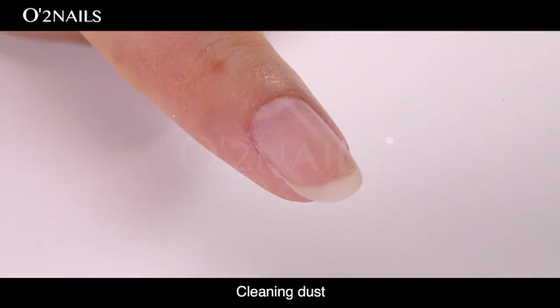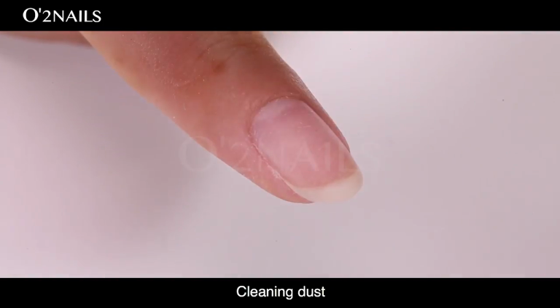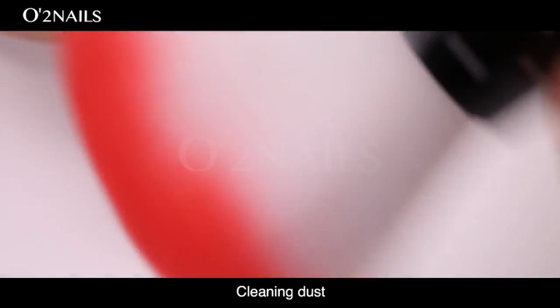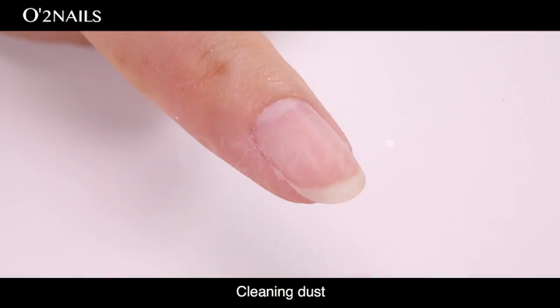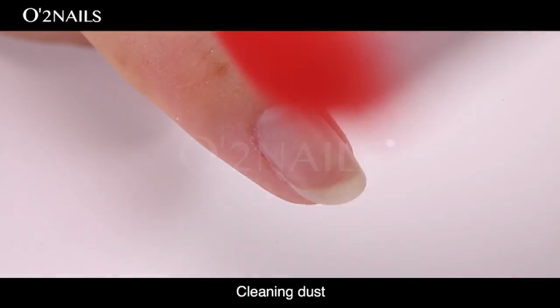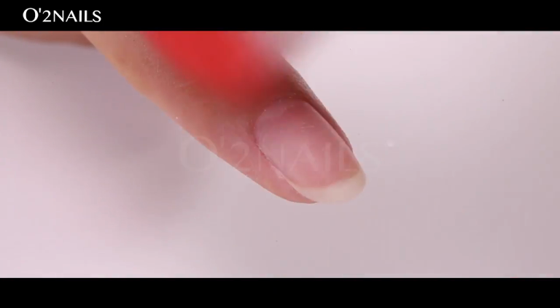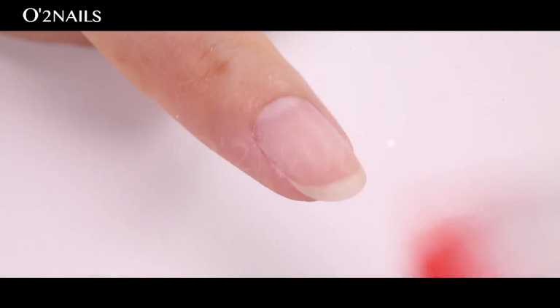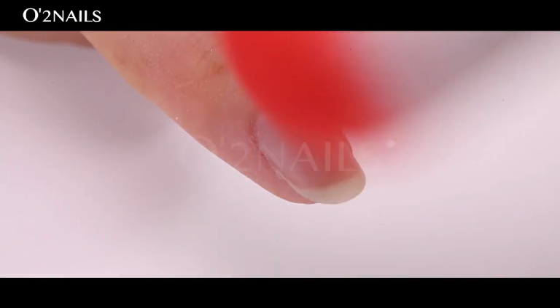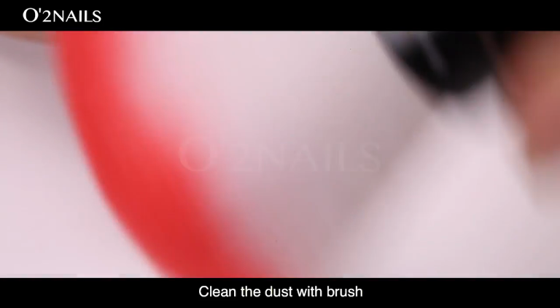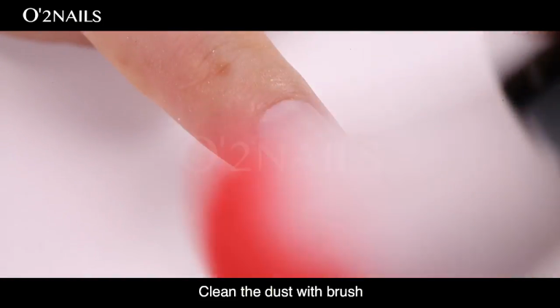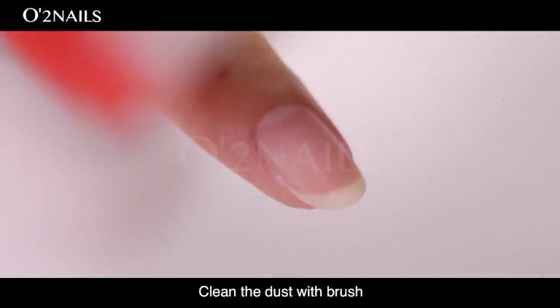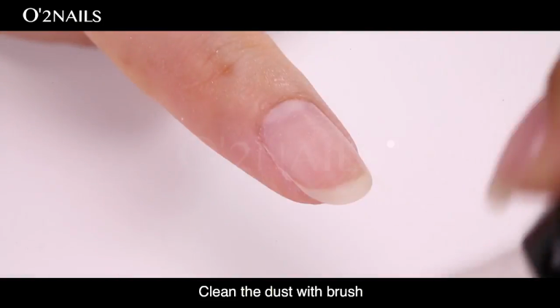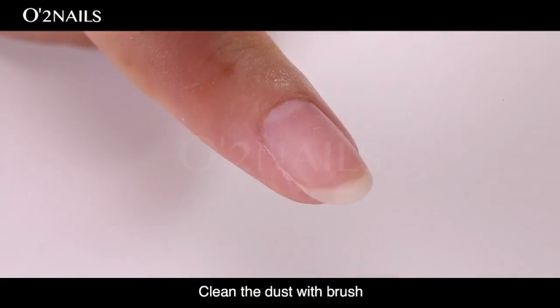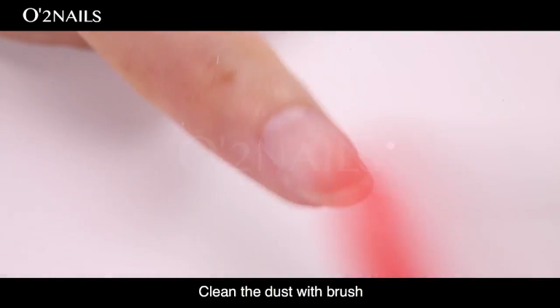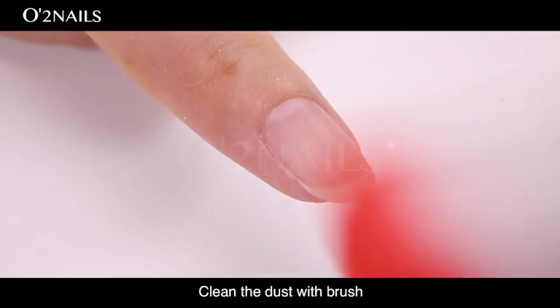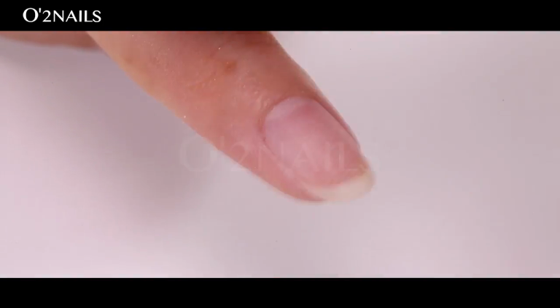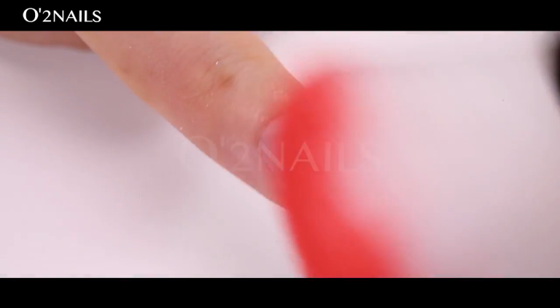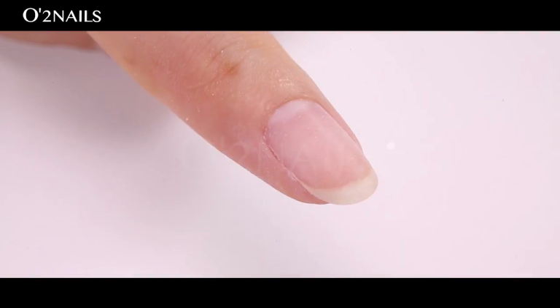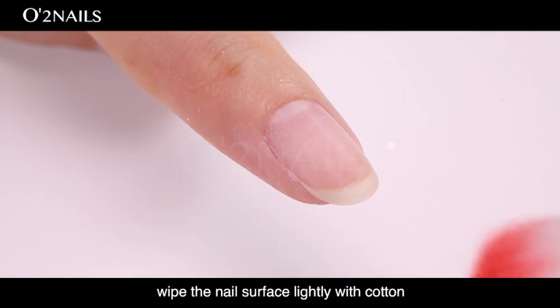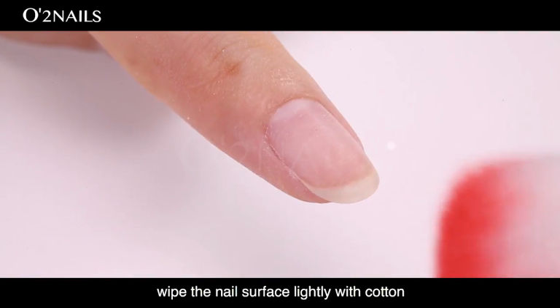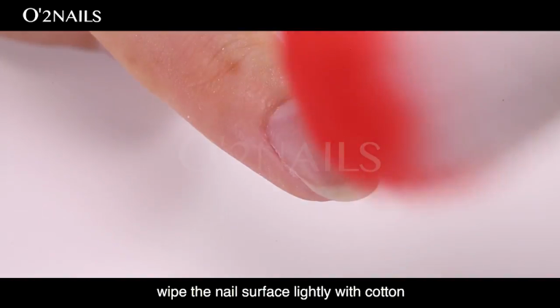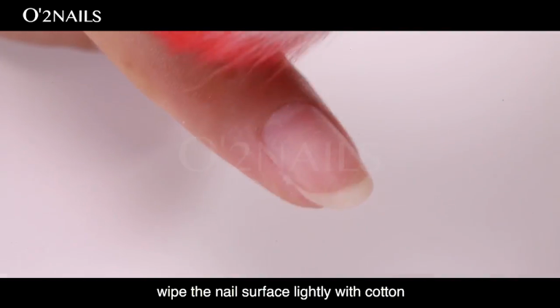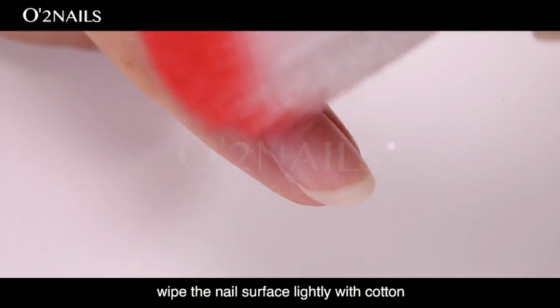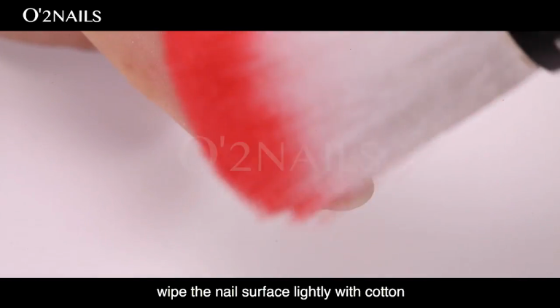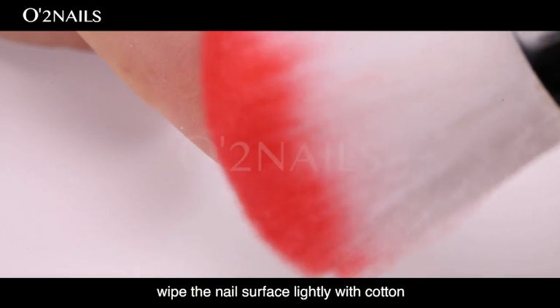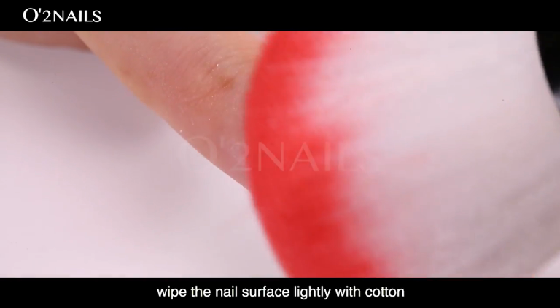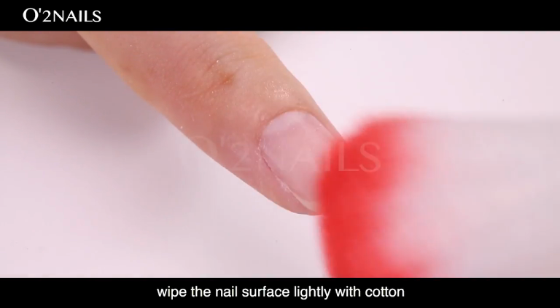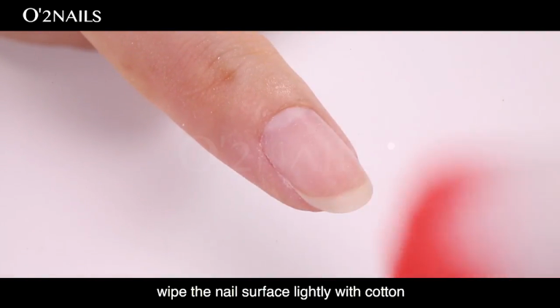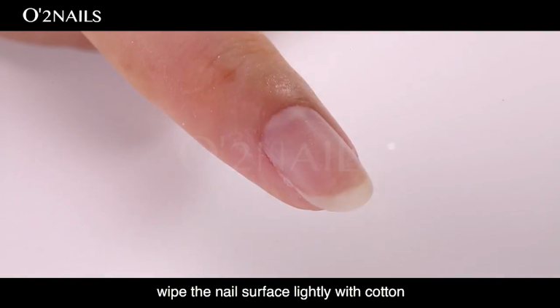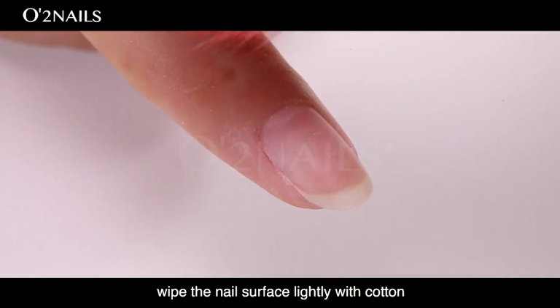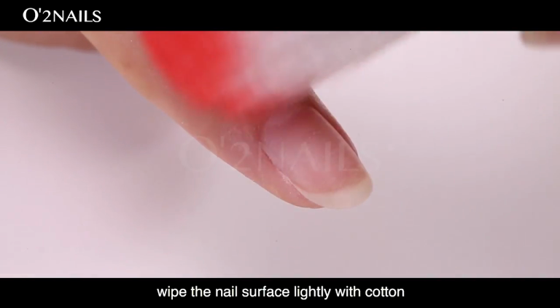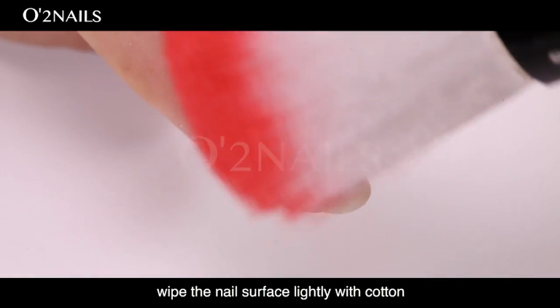Cleaning Dust. Clean the dust with a brush. Wipe the nail surface lightly with cotton.